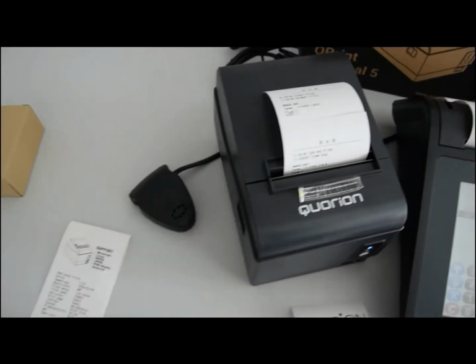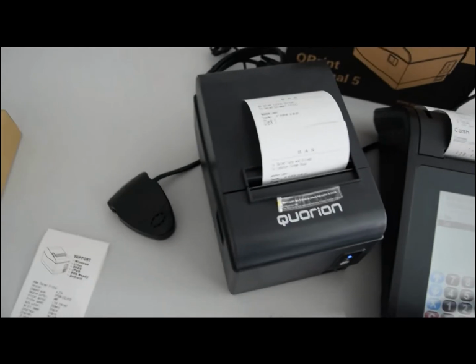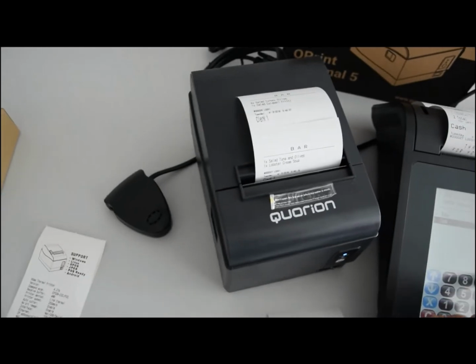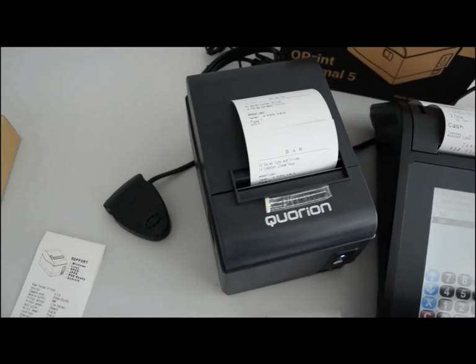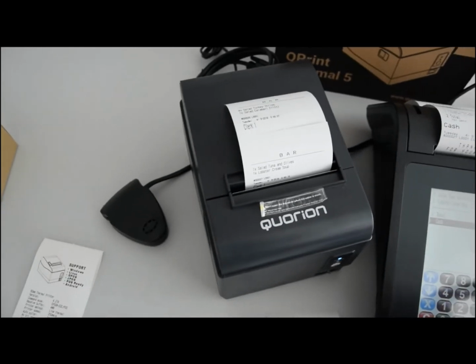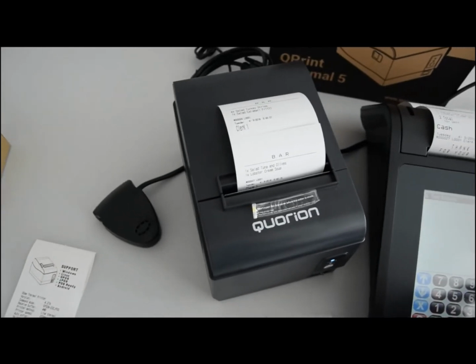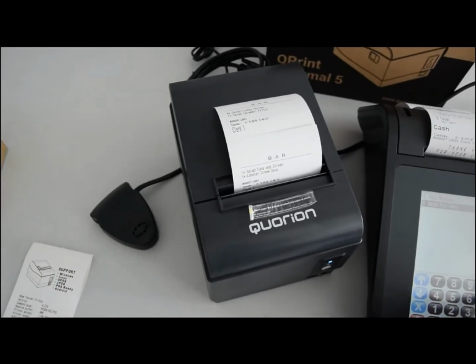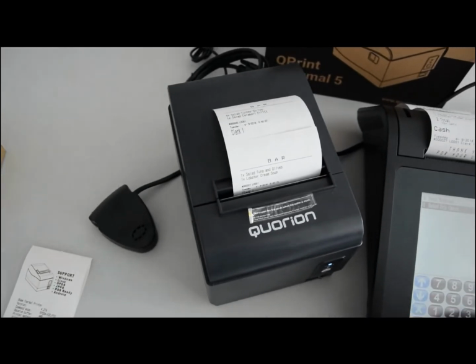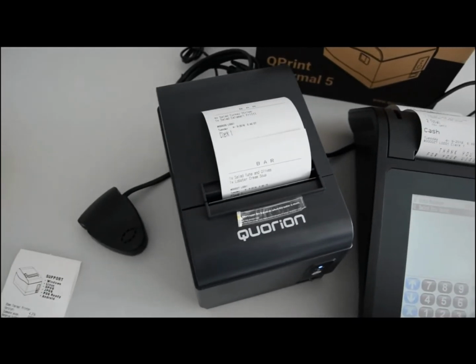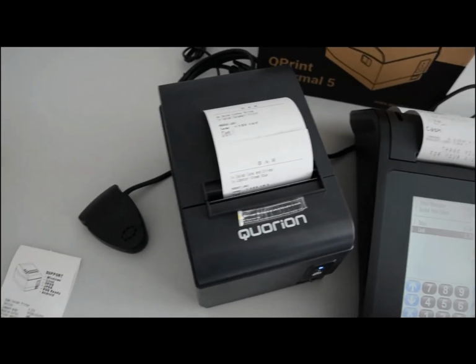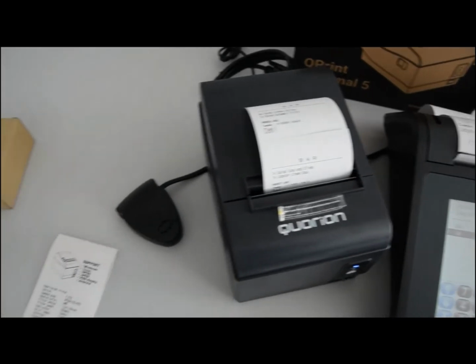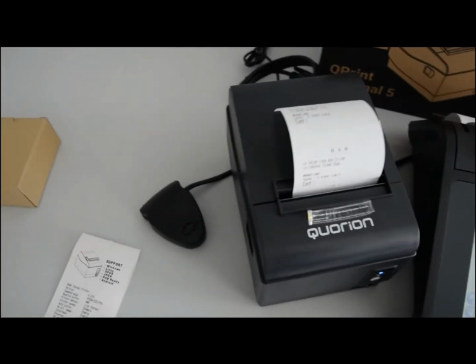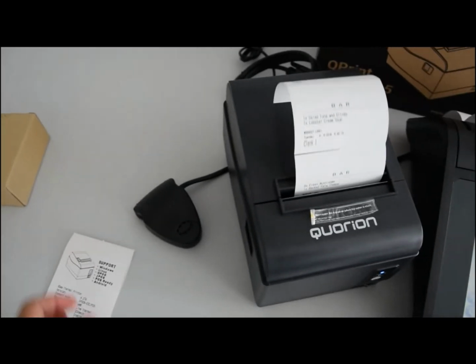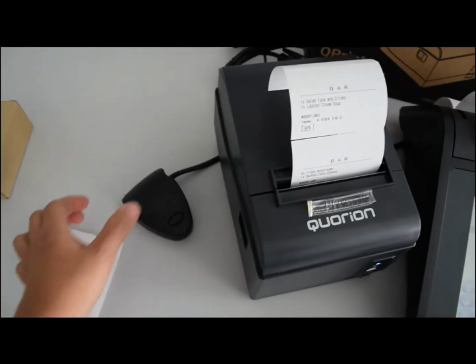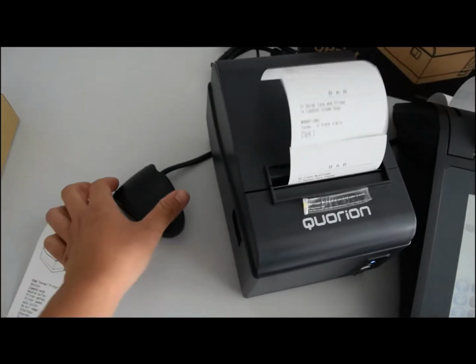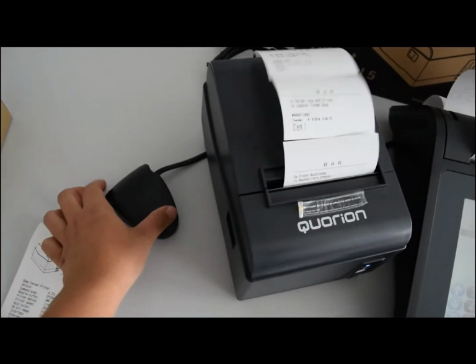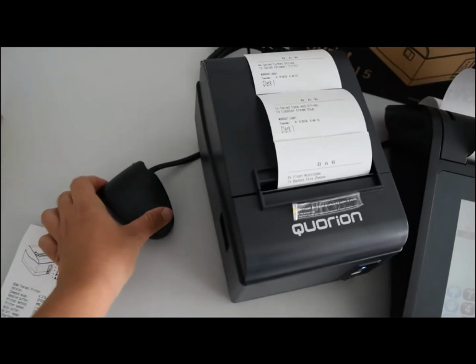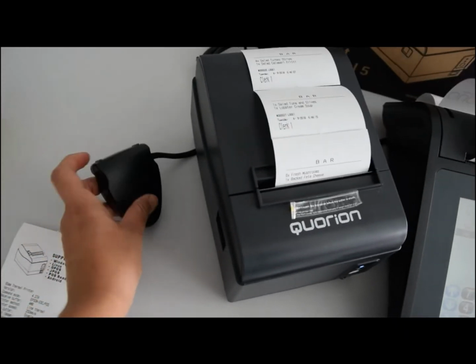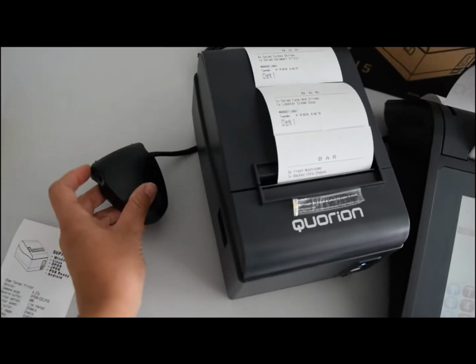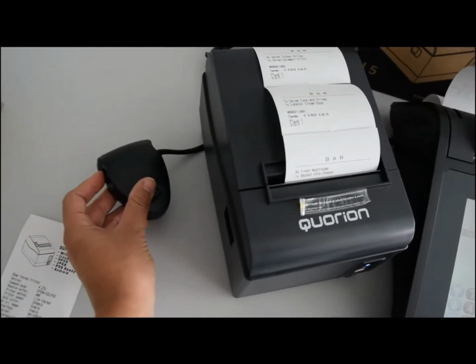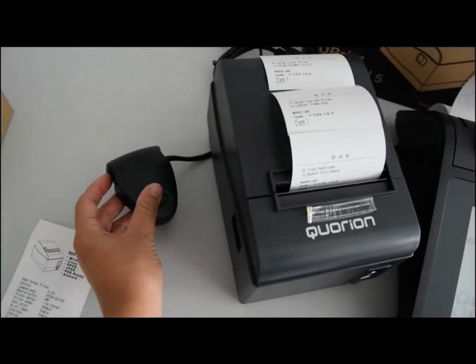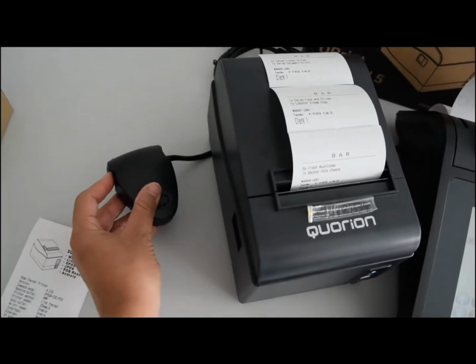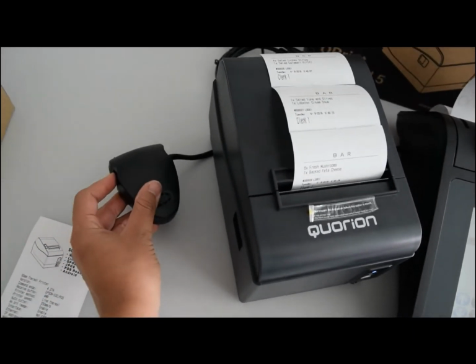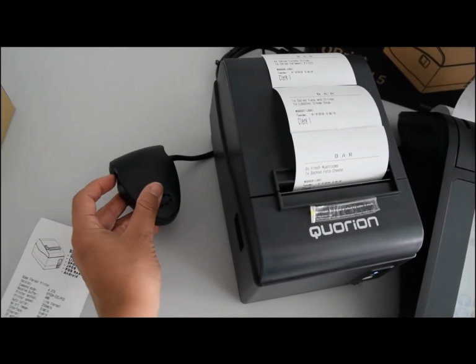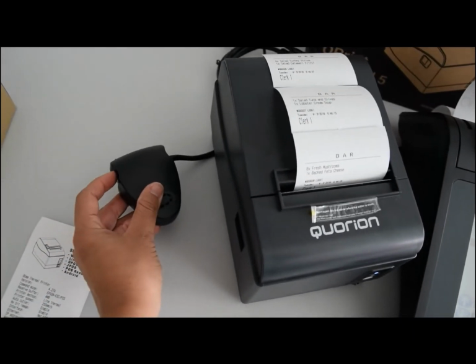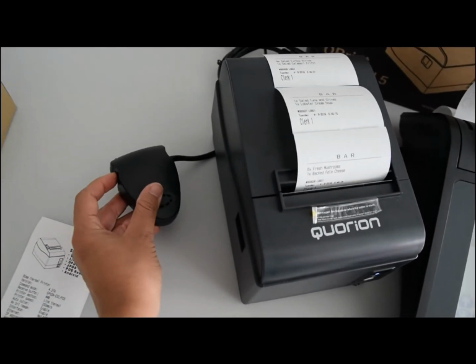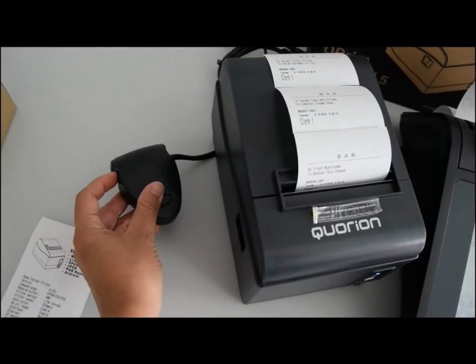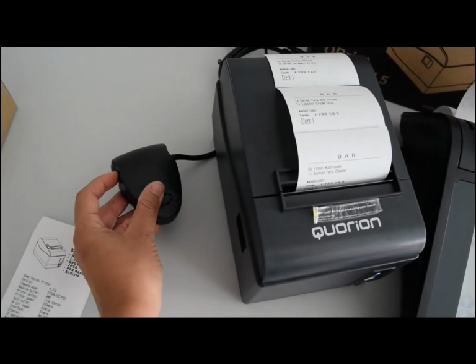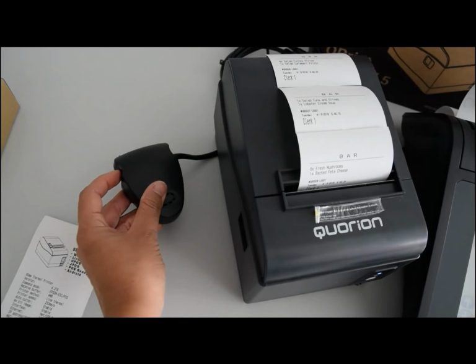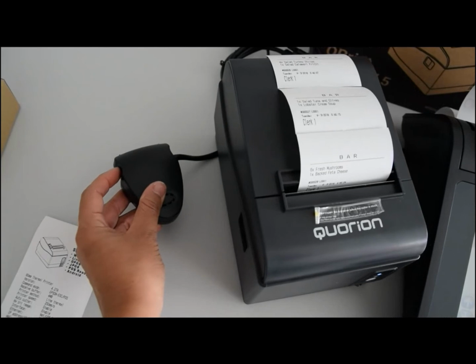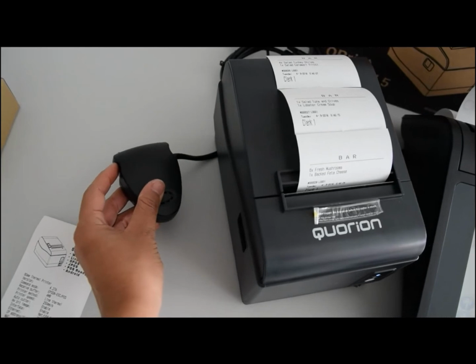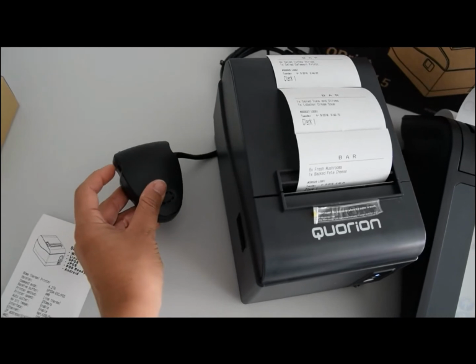This Melody Box allows you to increase or decrease the volume using the Volume Switch.